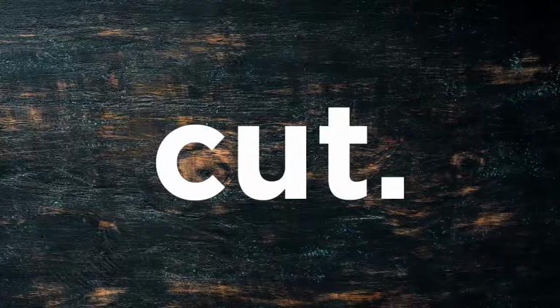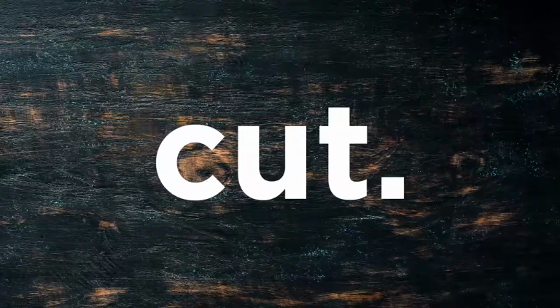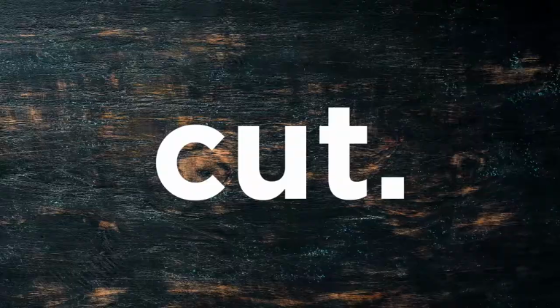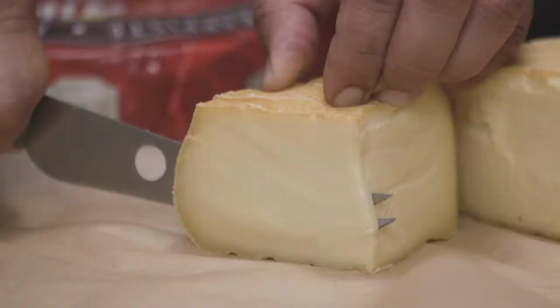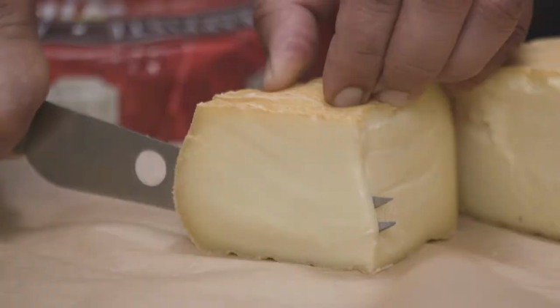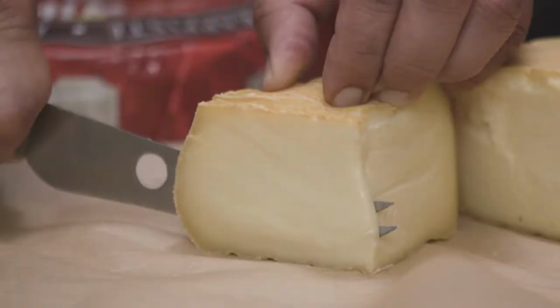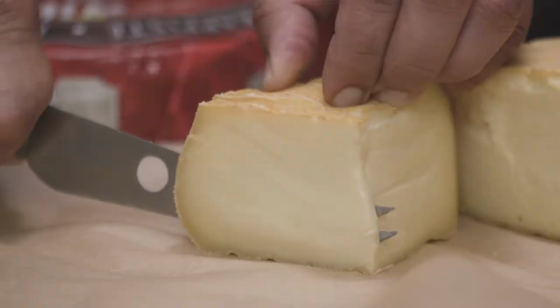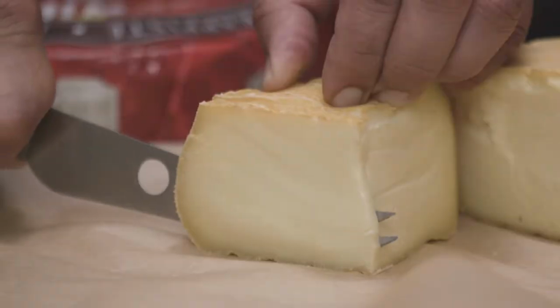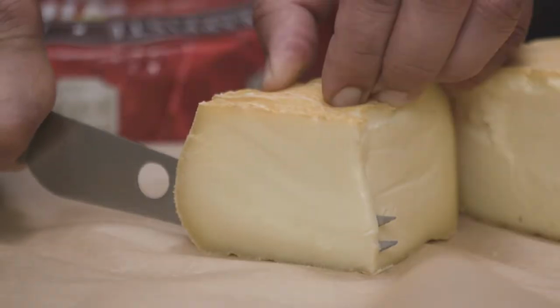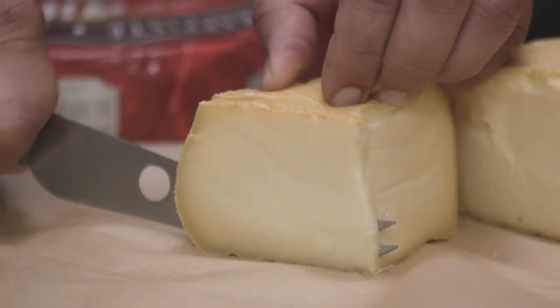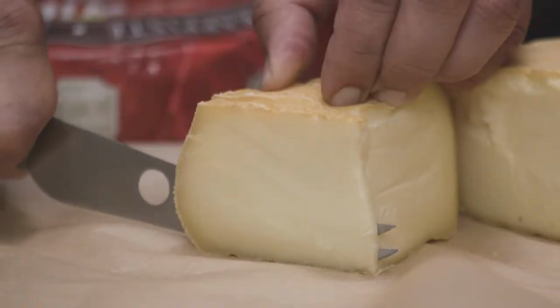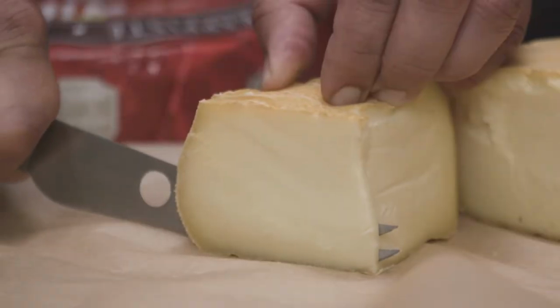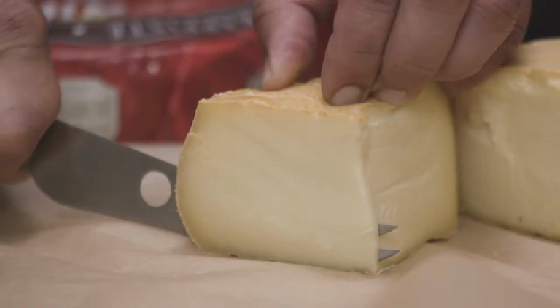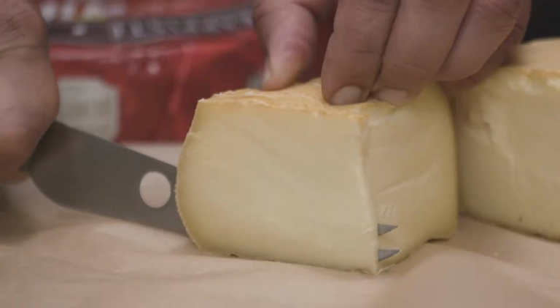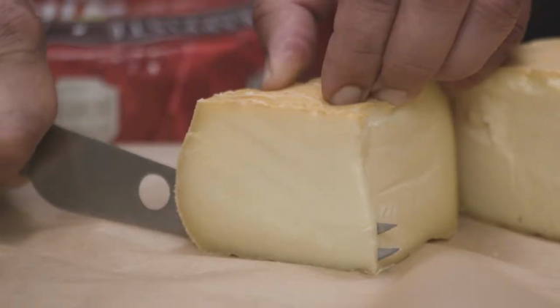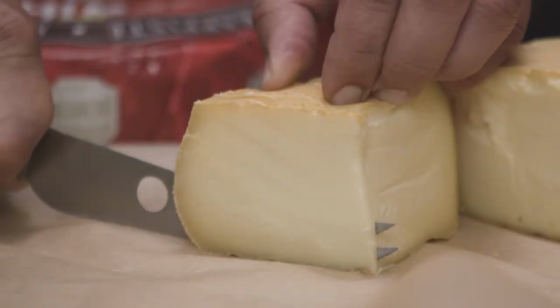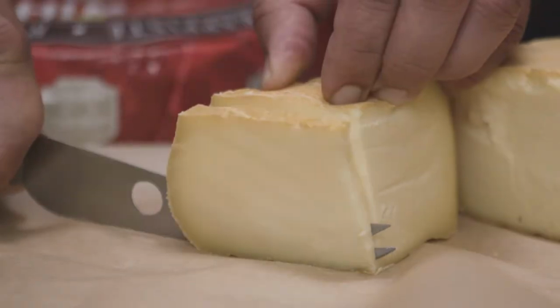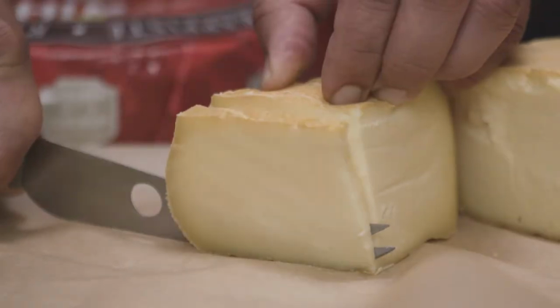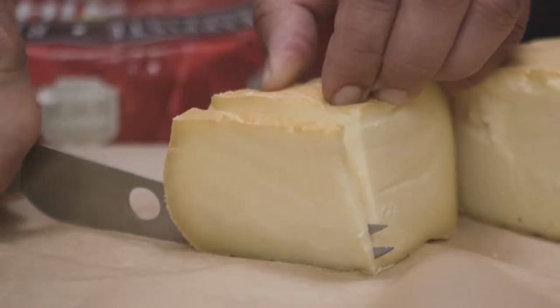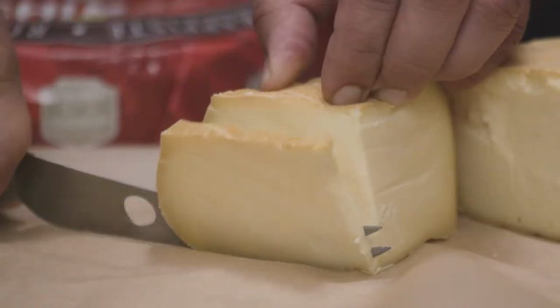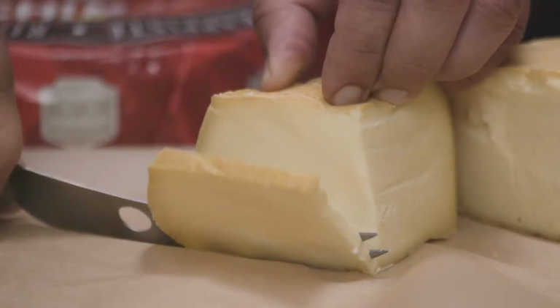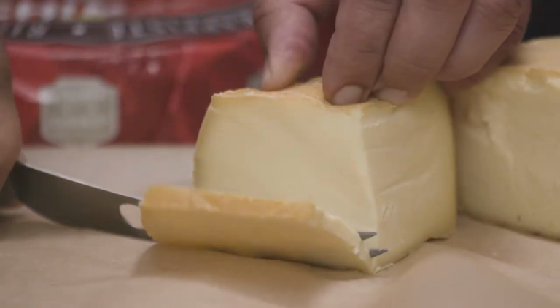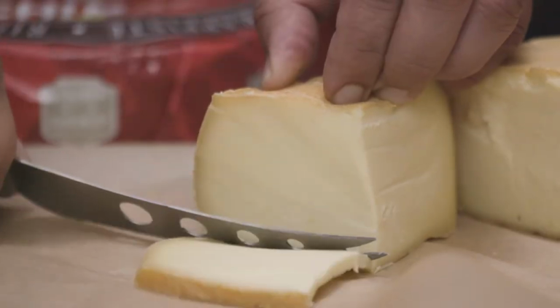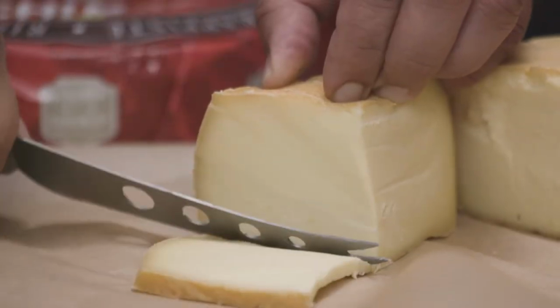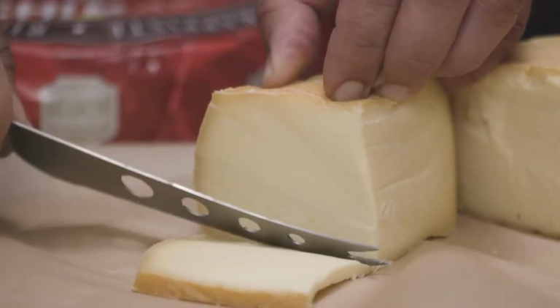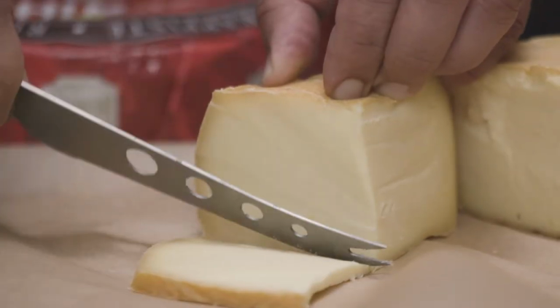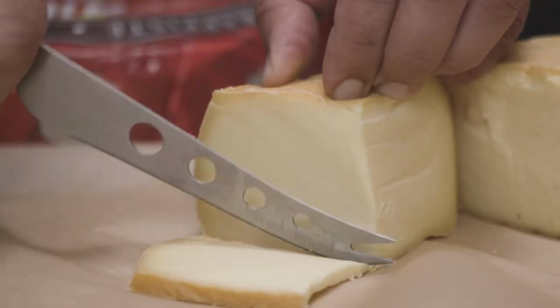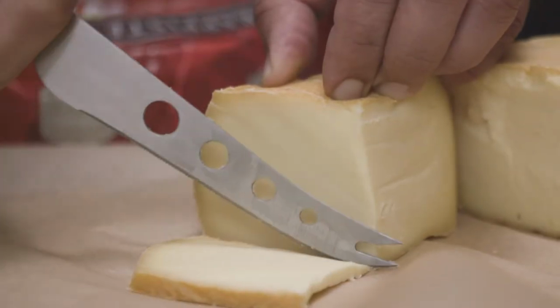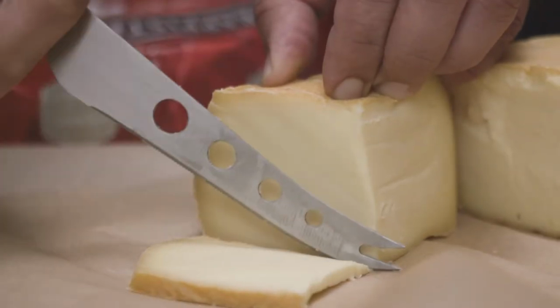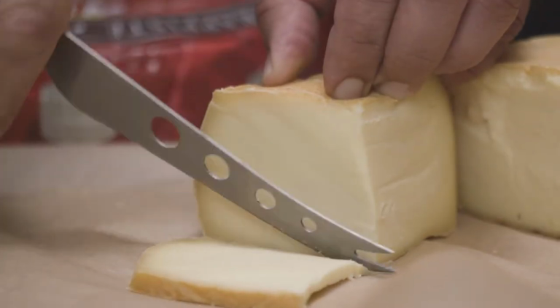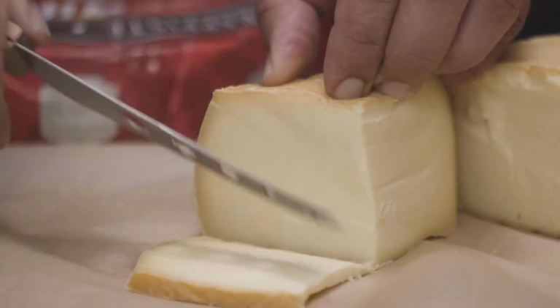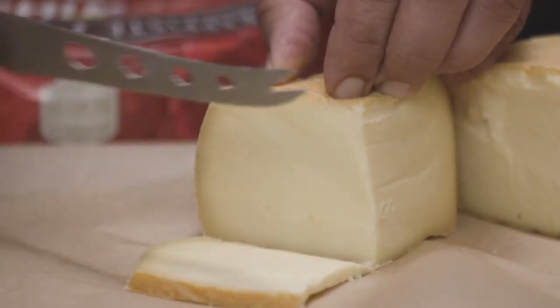Cut. Taste a piece of cheese and savor the fruitiness. I taste apricots and peaches.